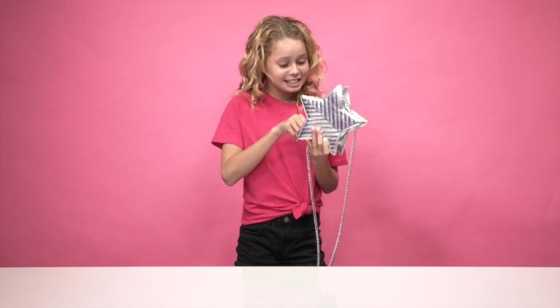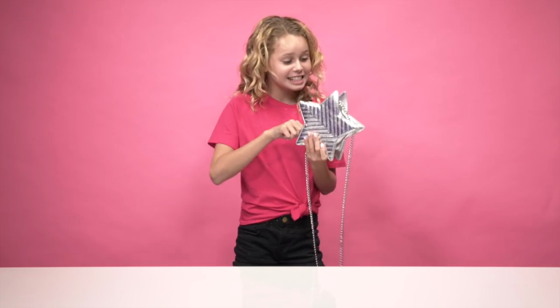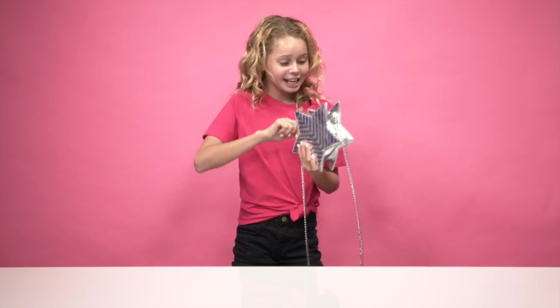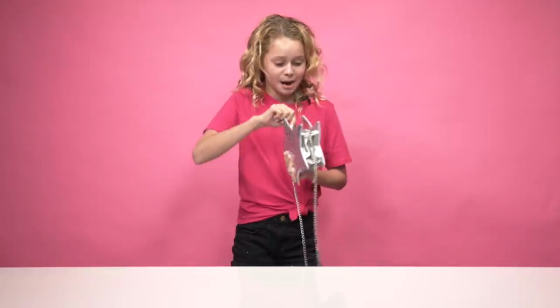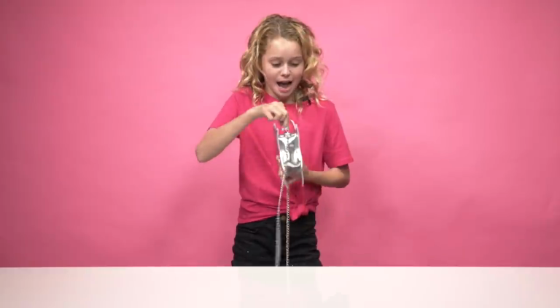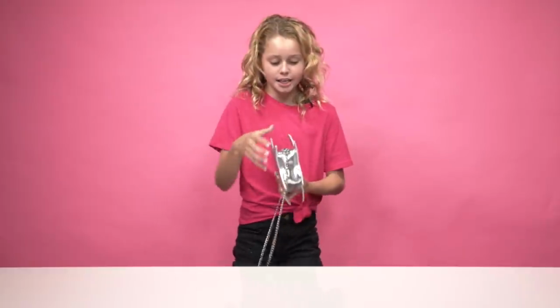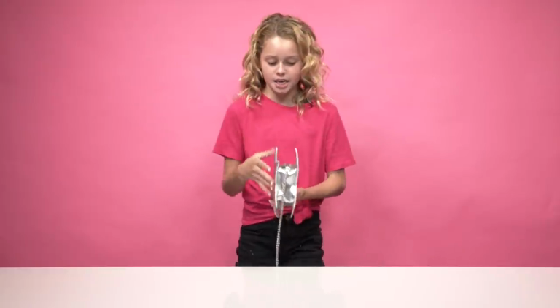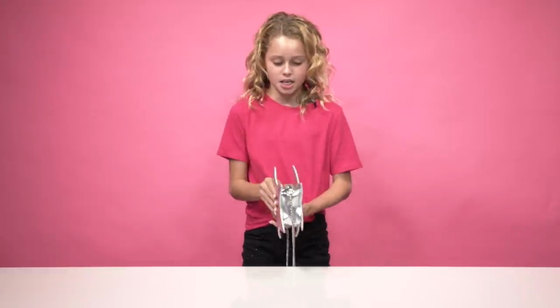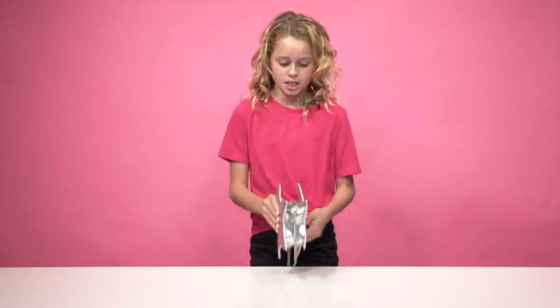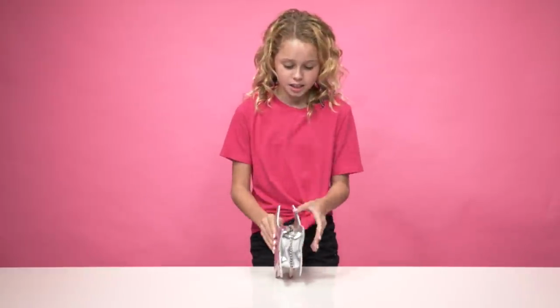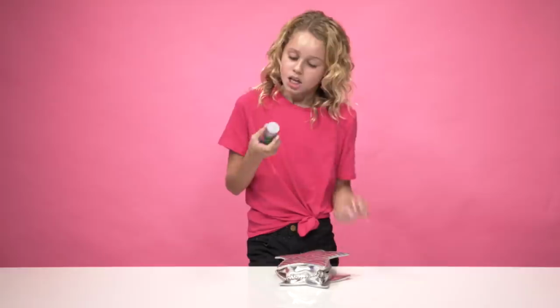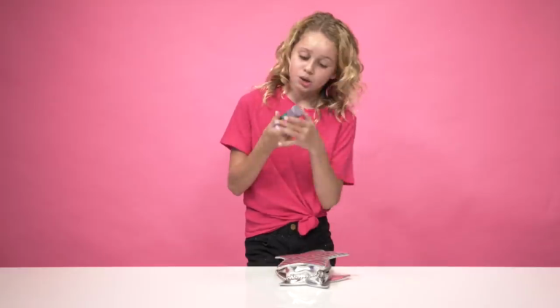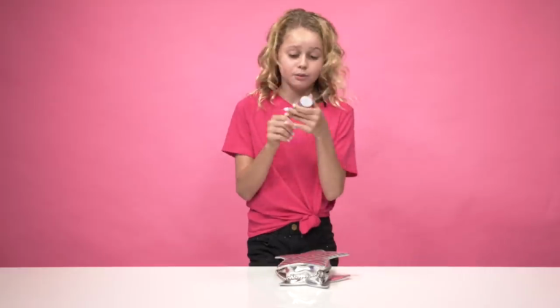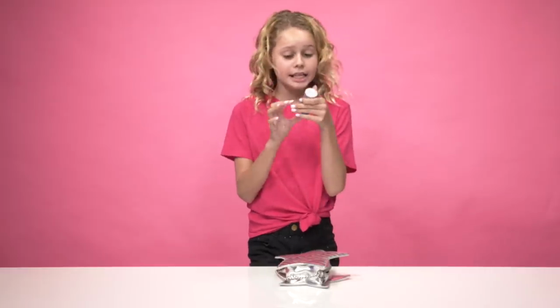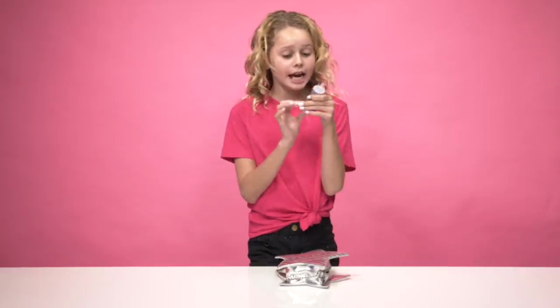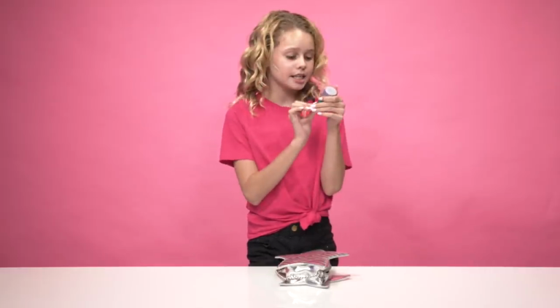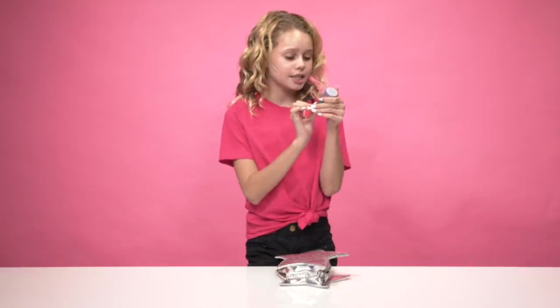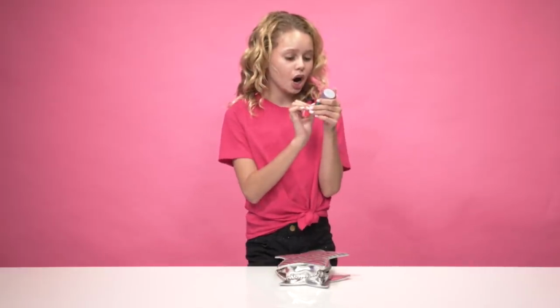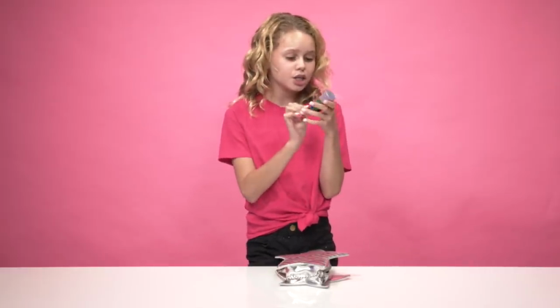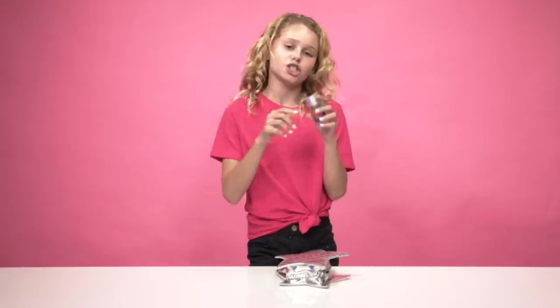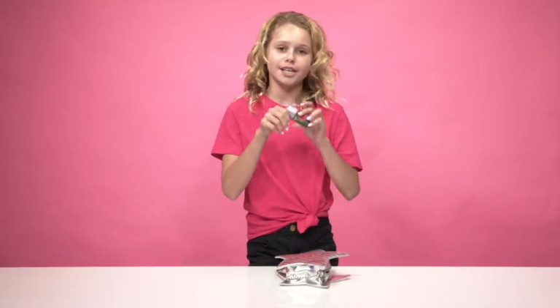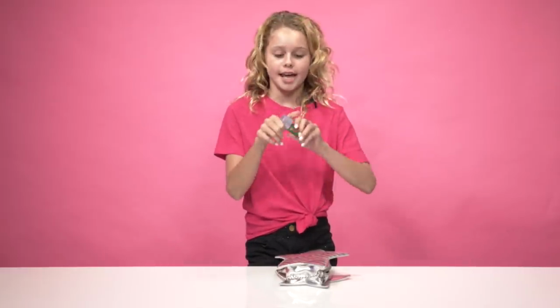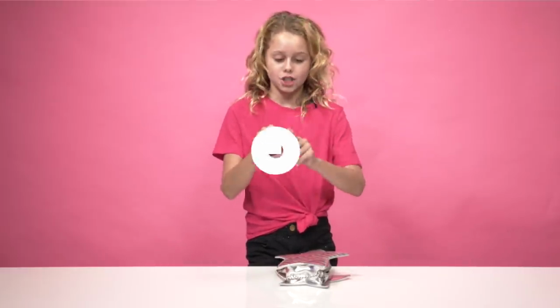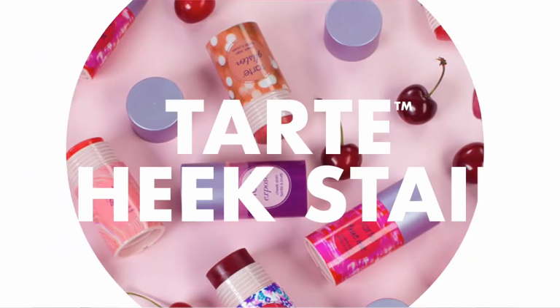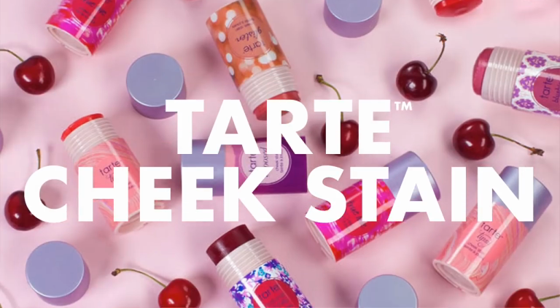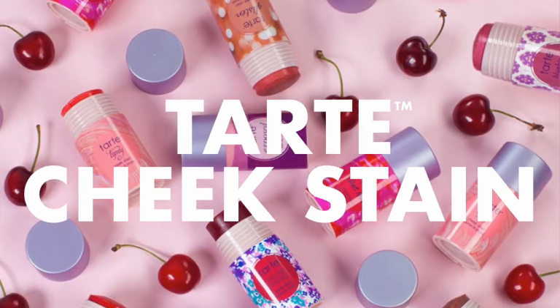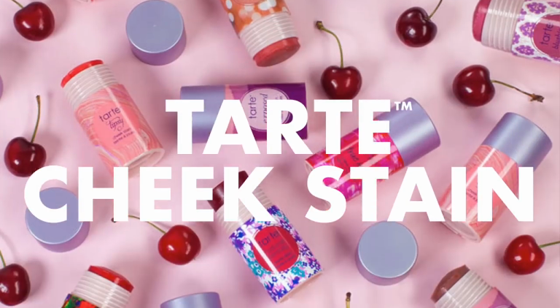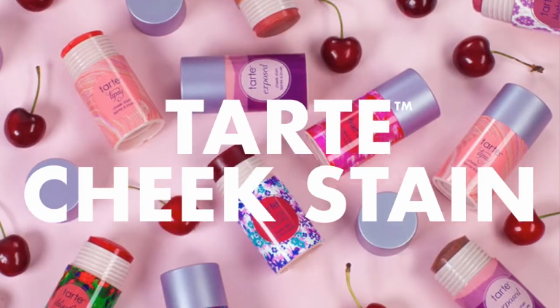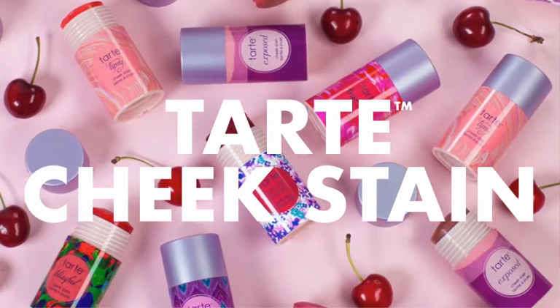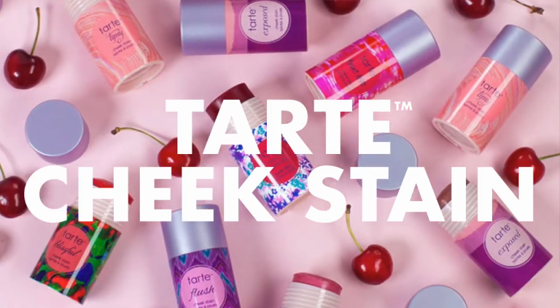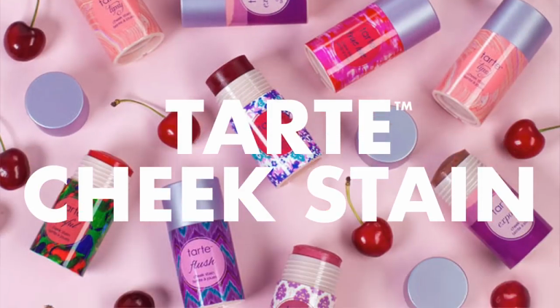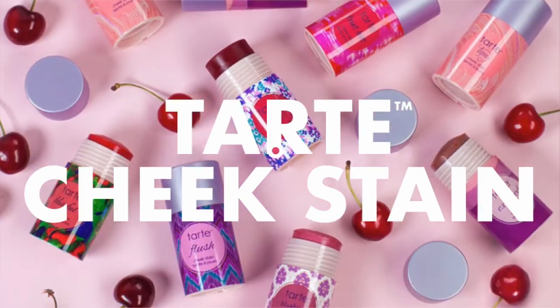What's inside of my bag — so I really like the Tarte Cheek Sand. It's just like a blush if I ever need like a pop of color.